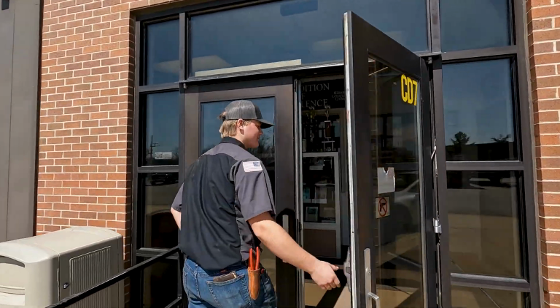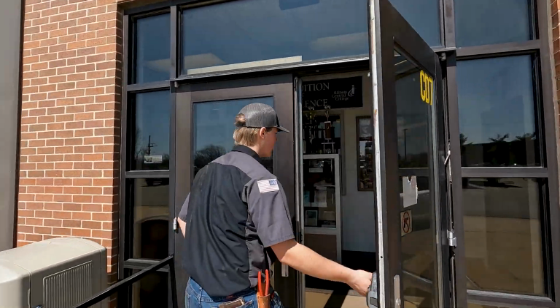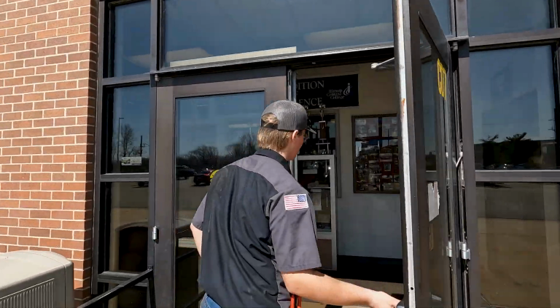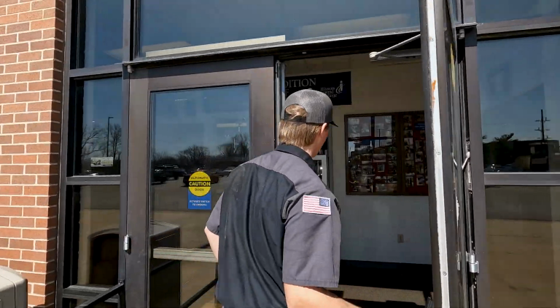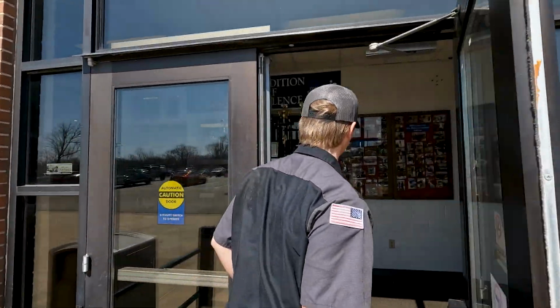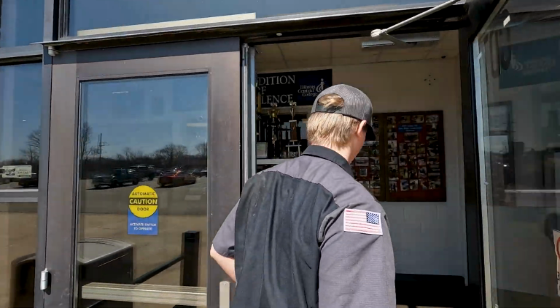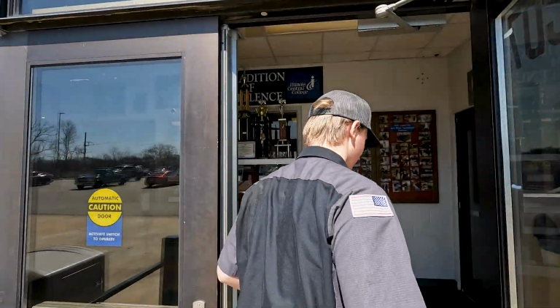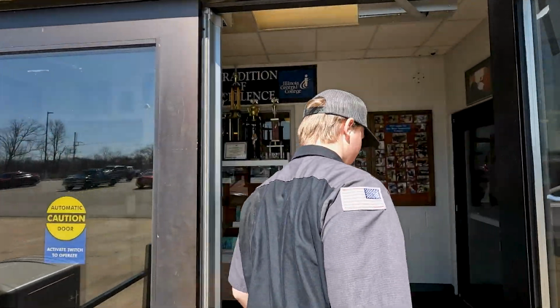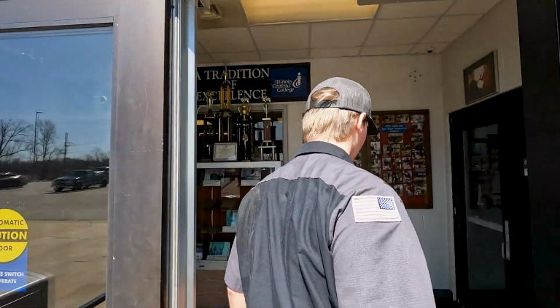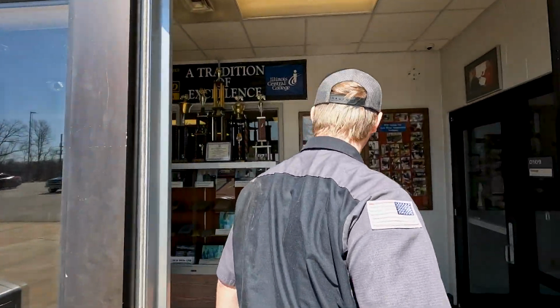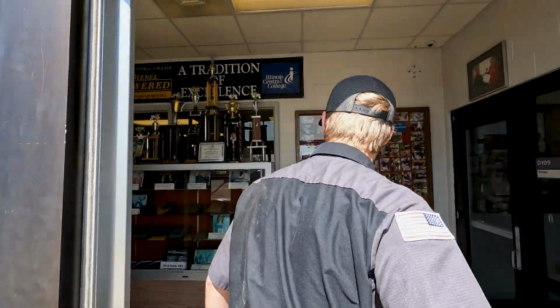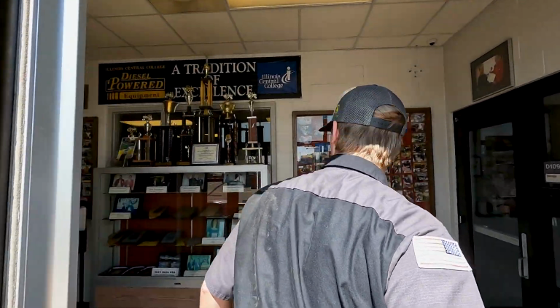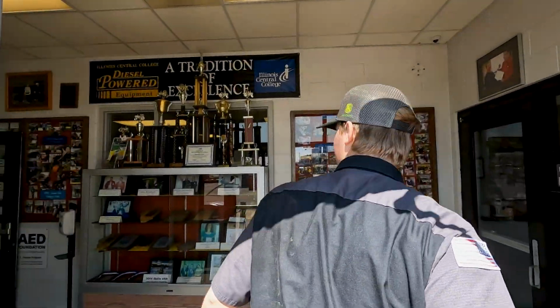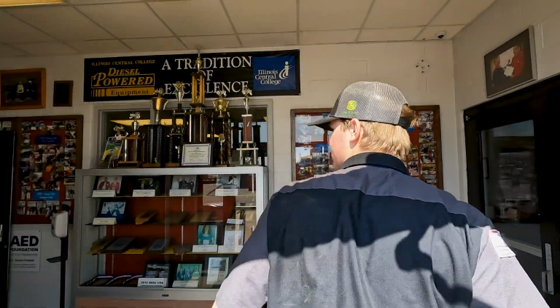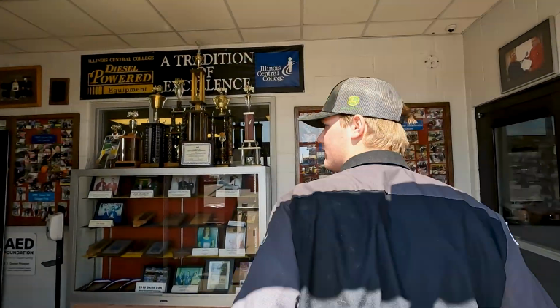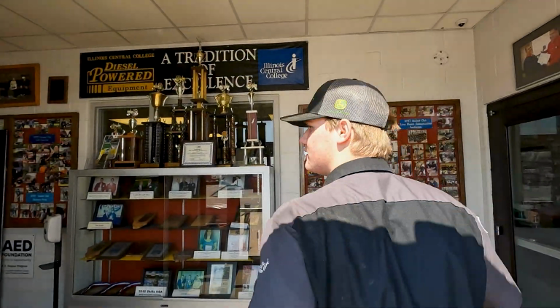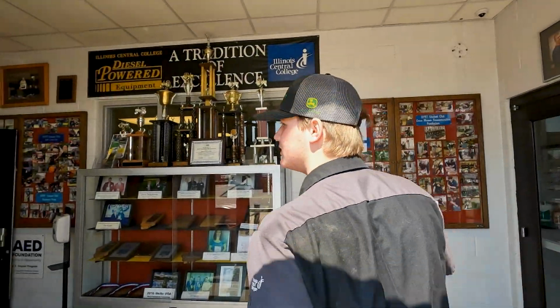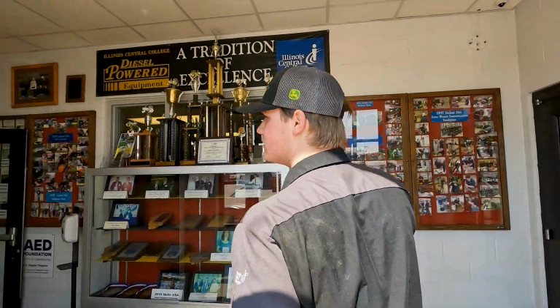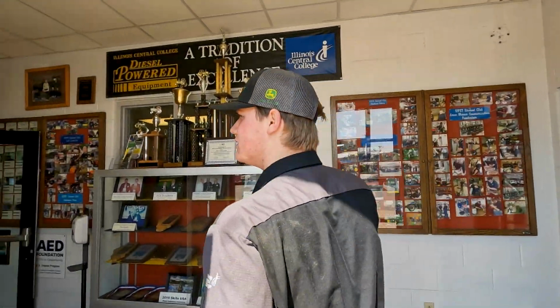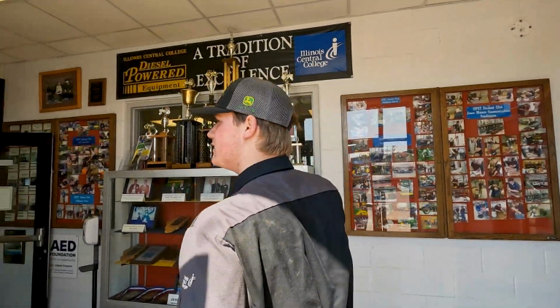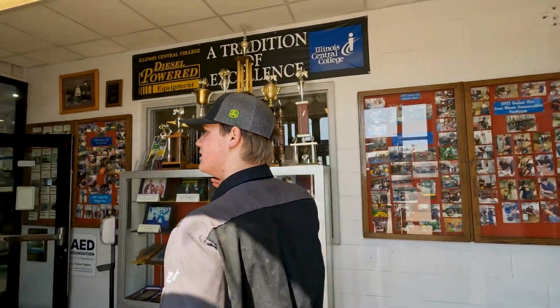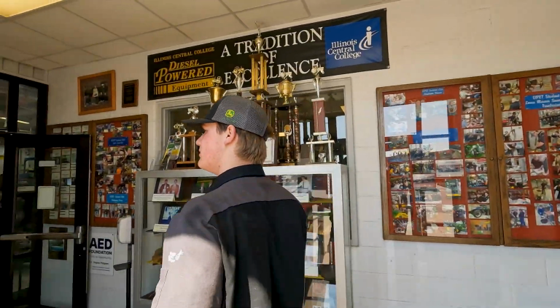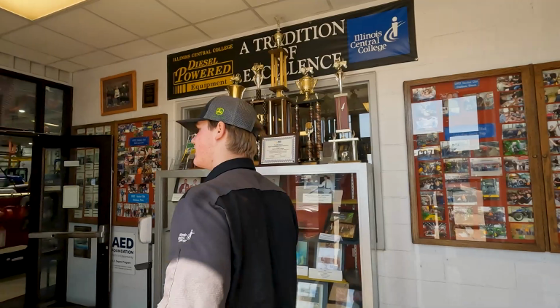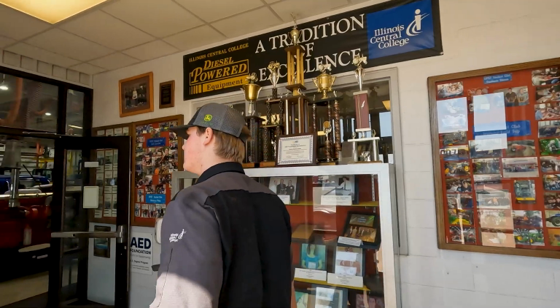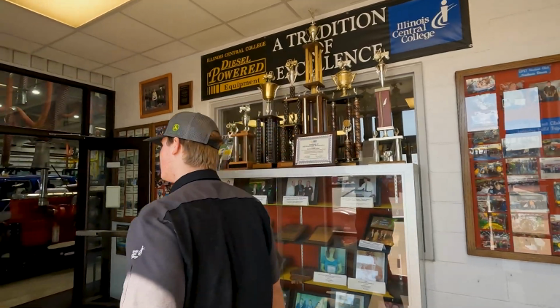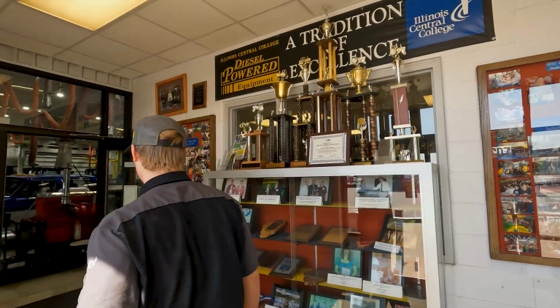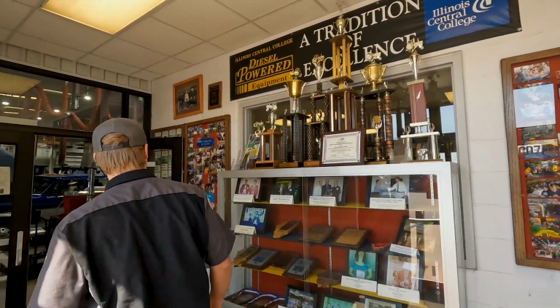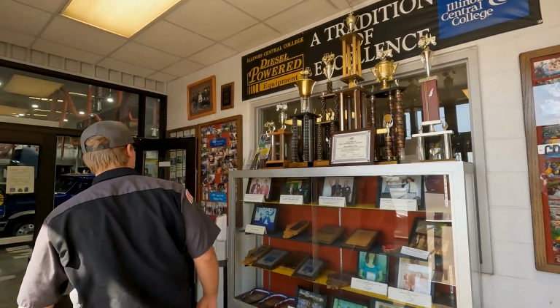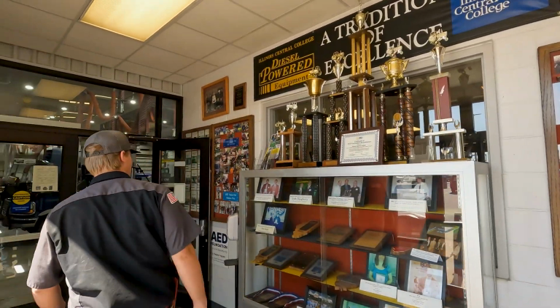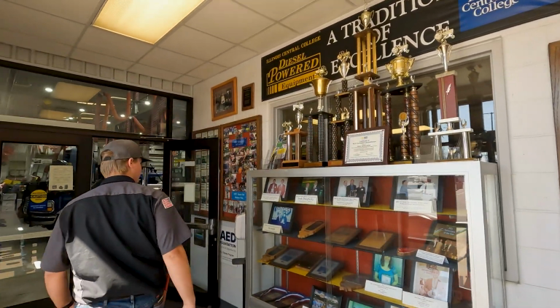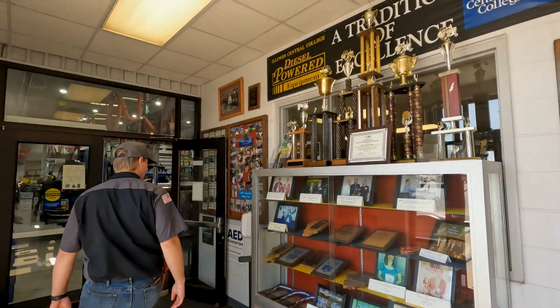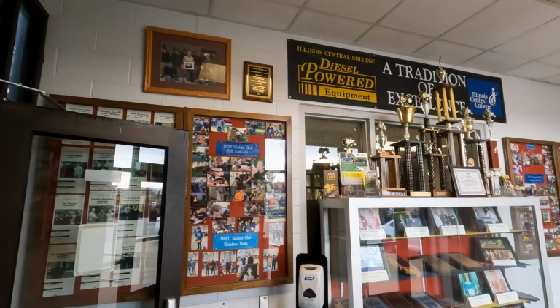Starting off, we got our award wall here — all the past awards won.